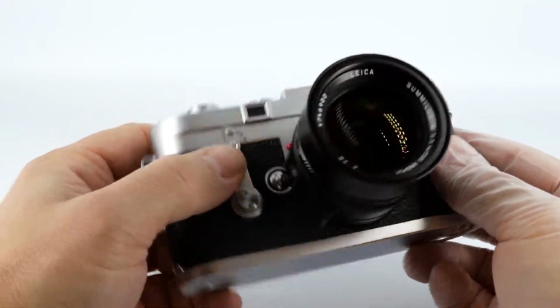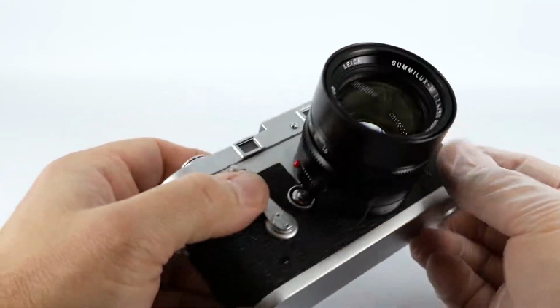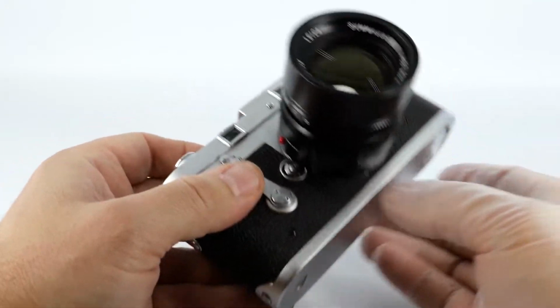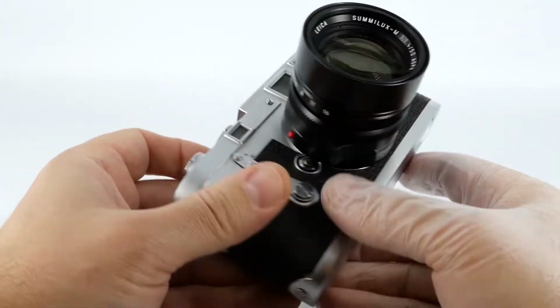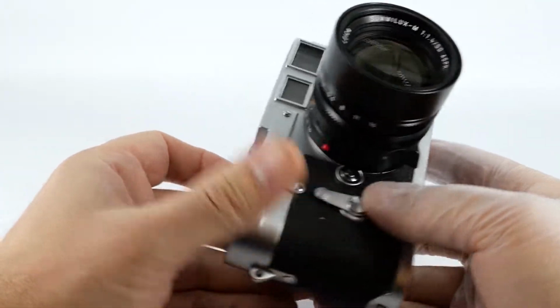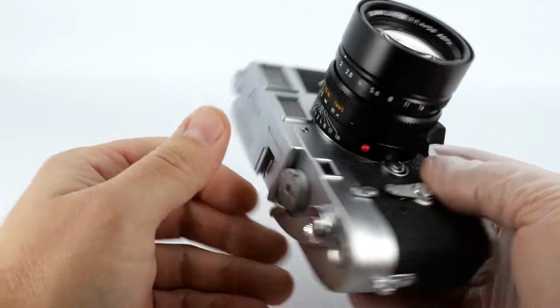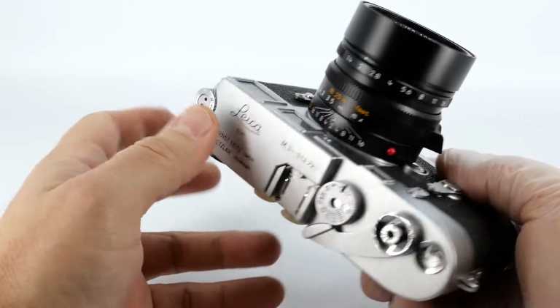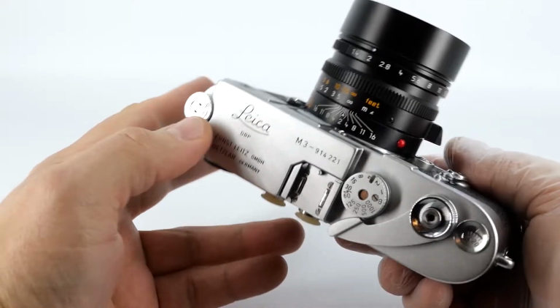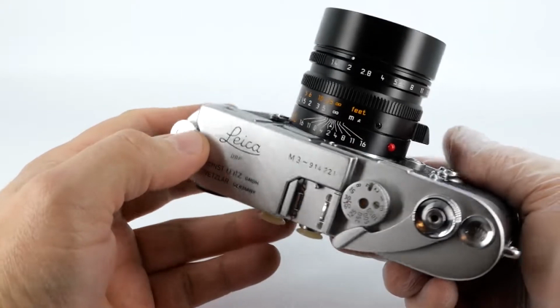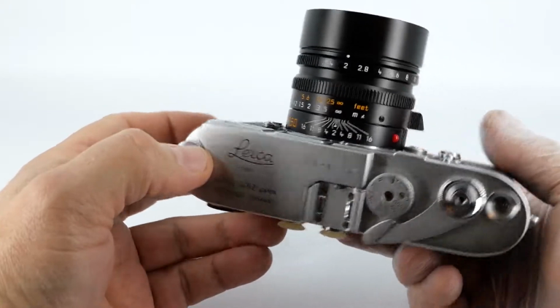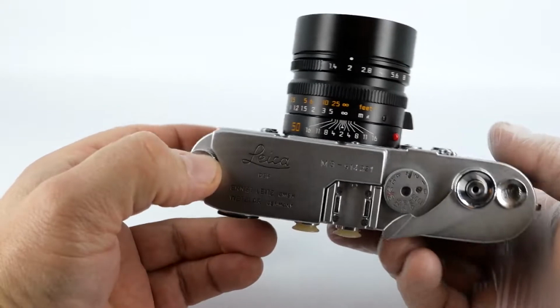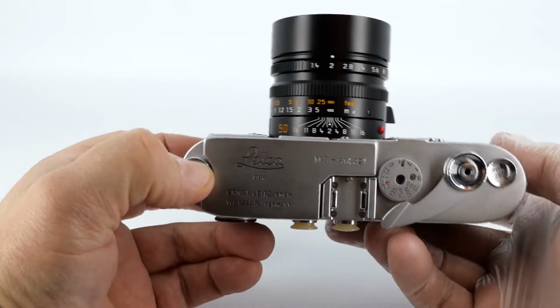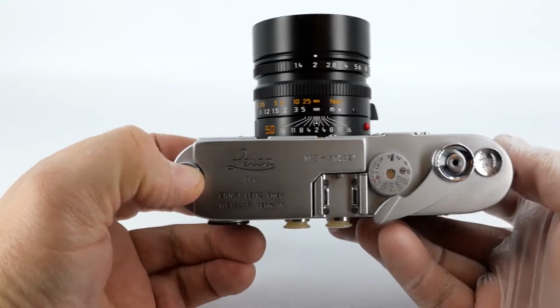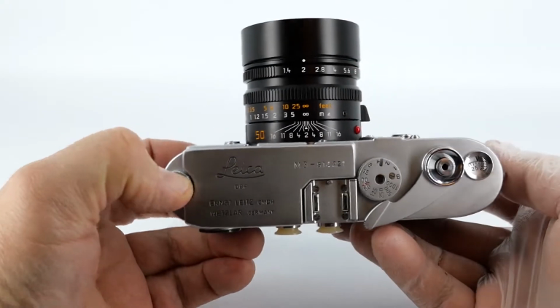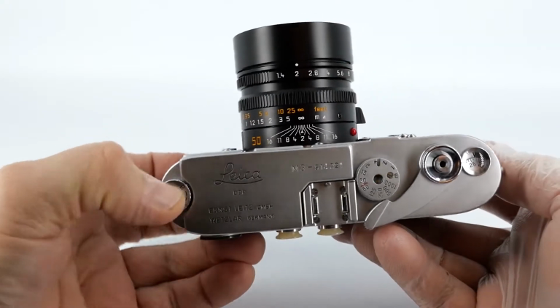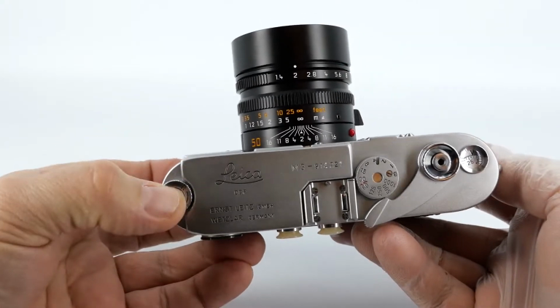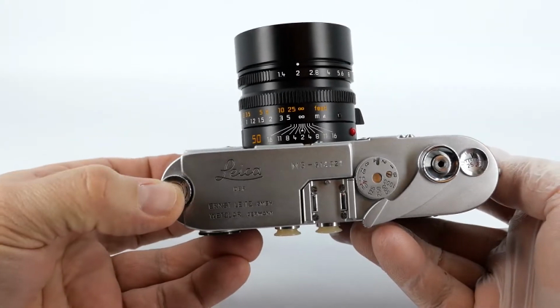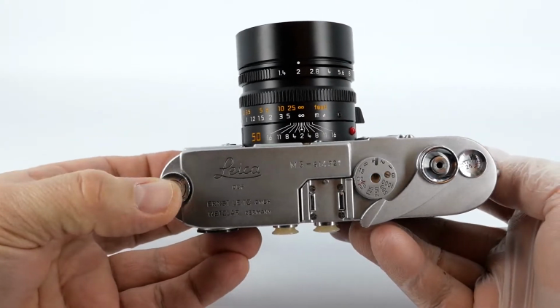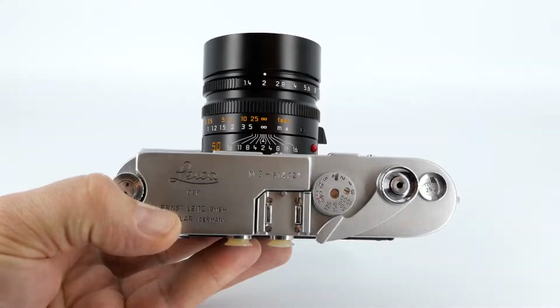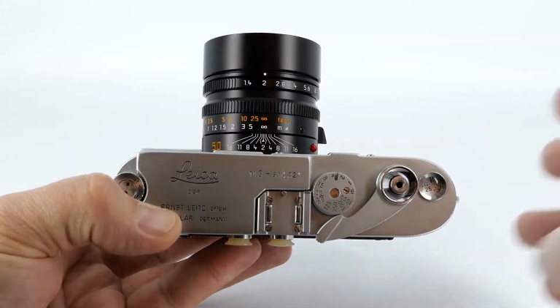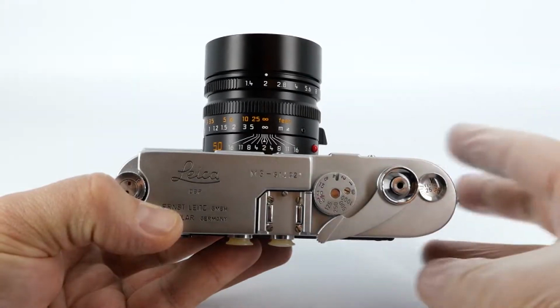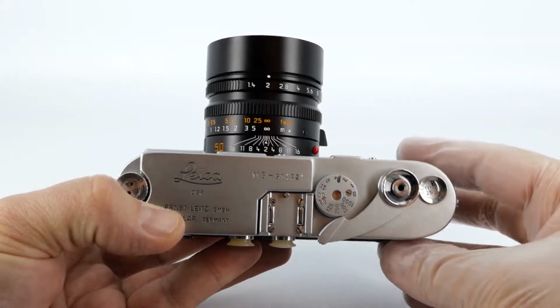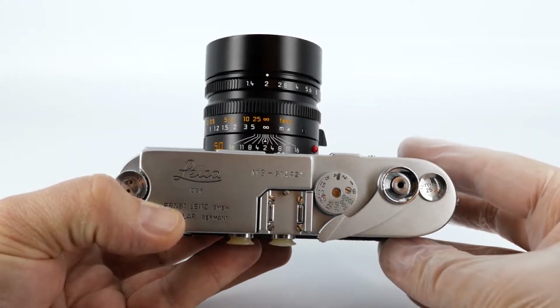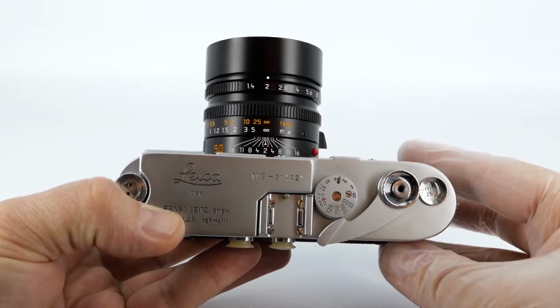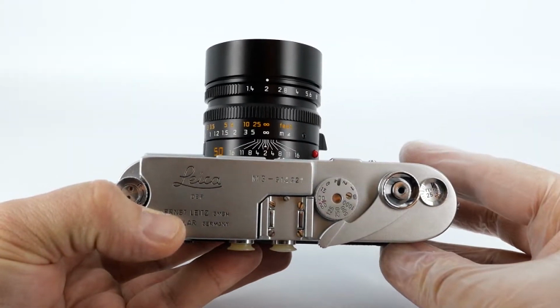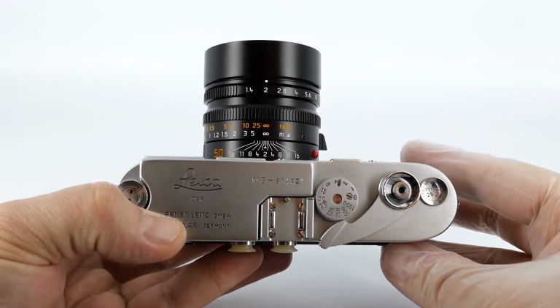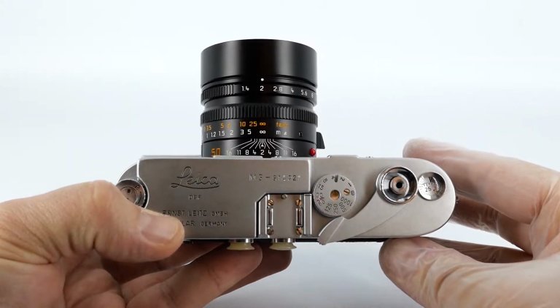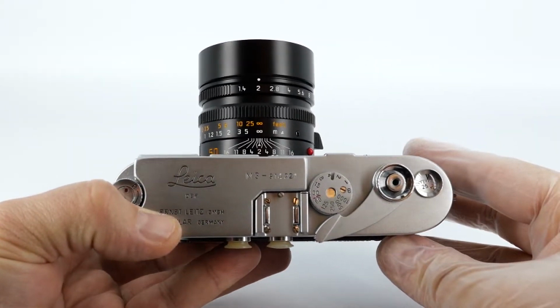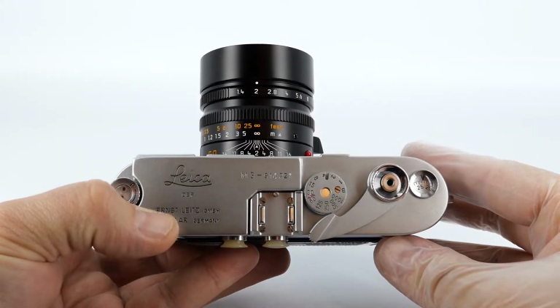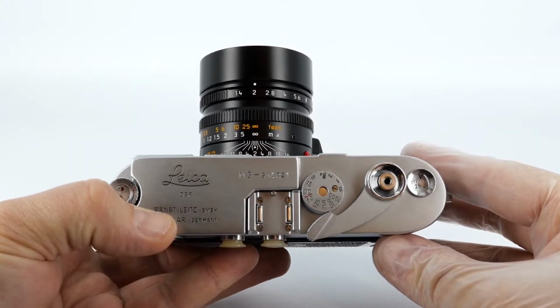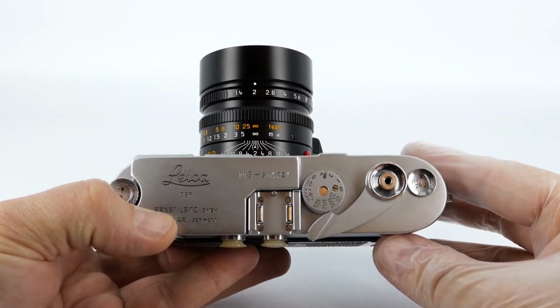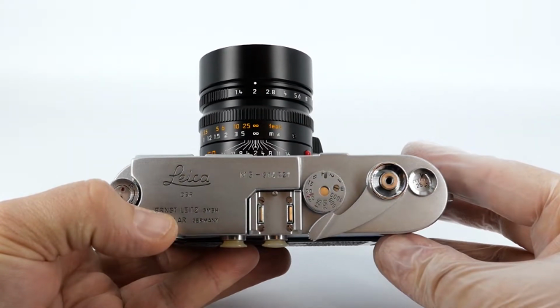I'll be giving you some buying tips at the end of this video, but first let me run you through the camera and show you how to use it.